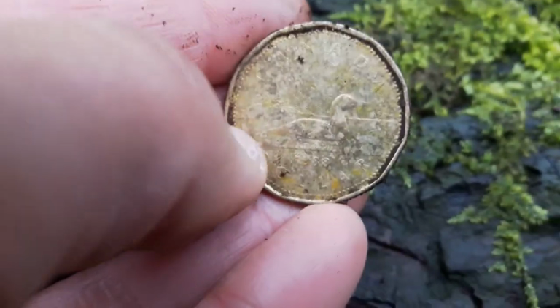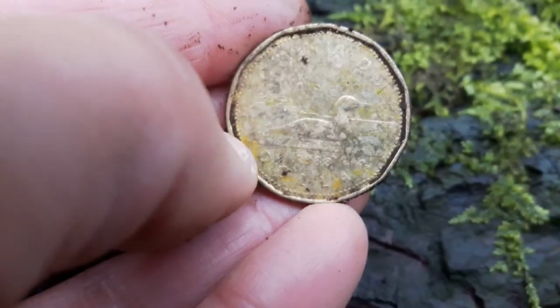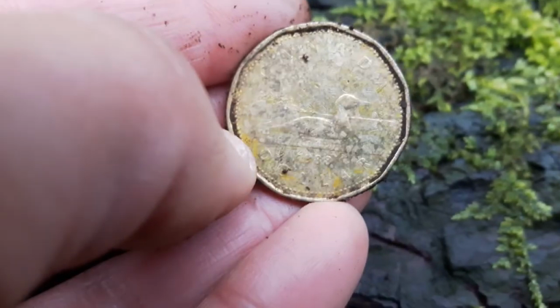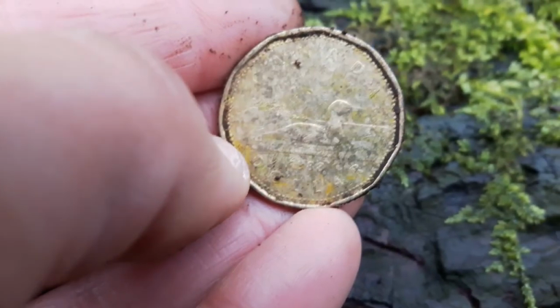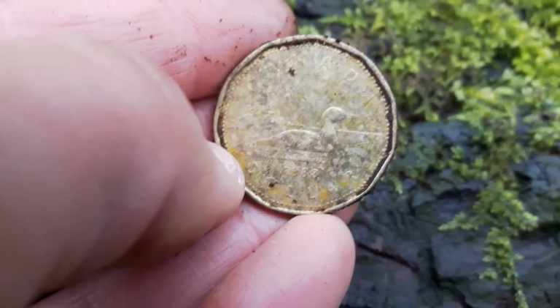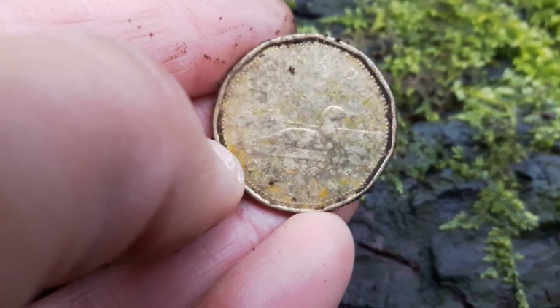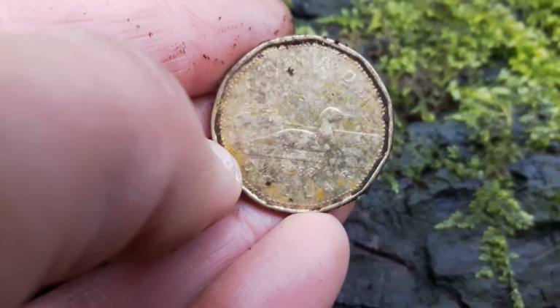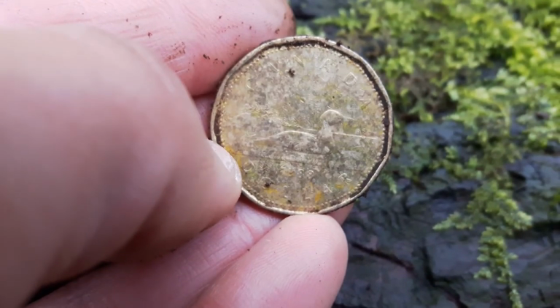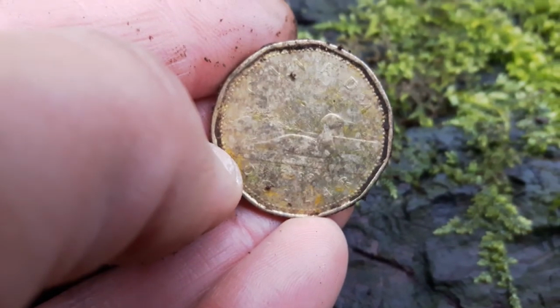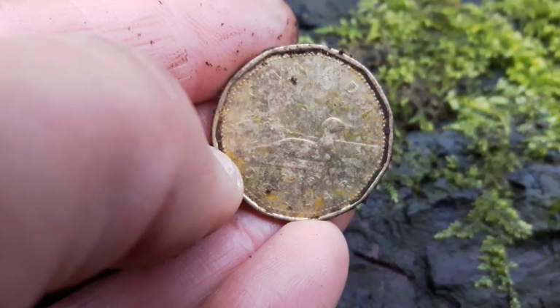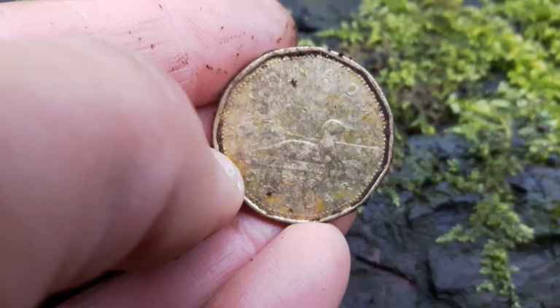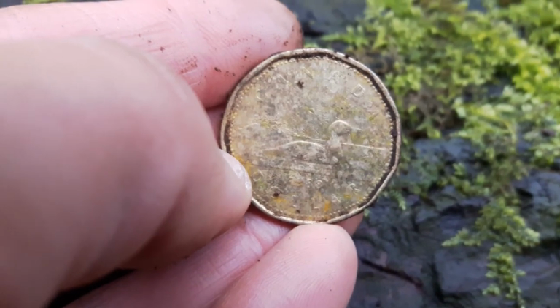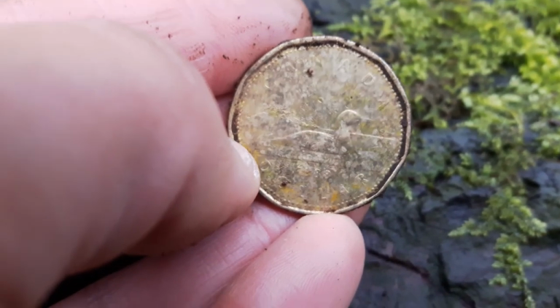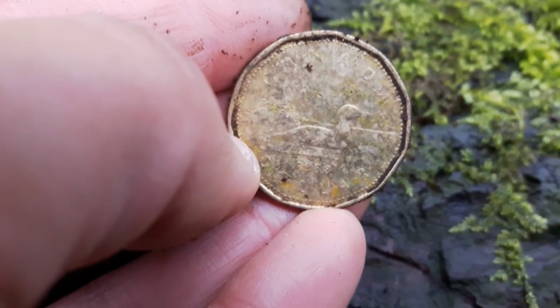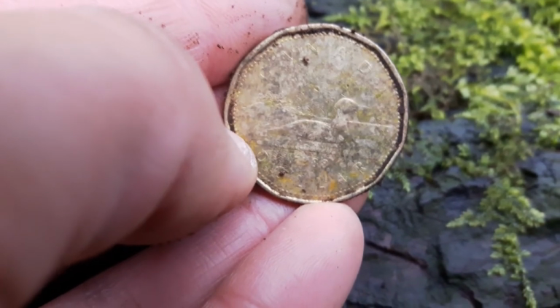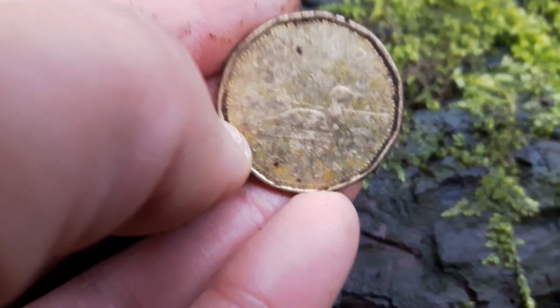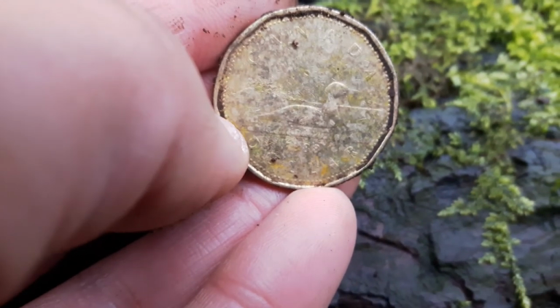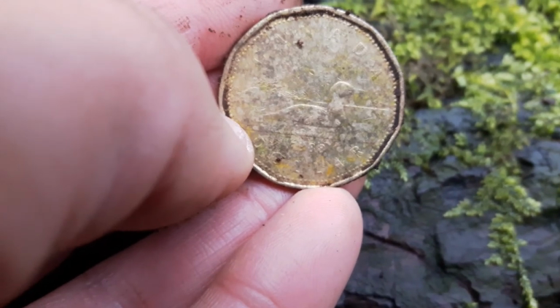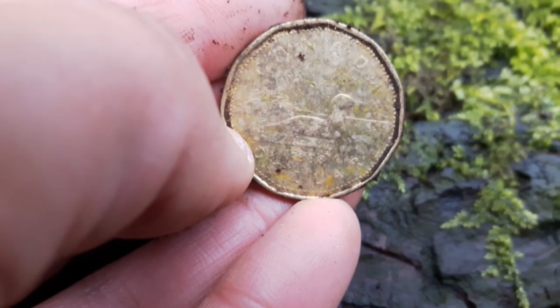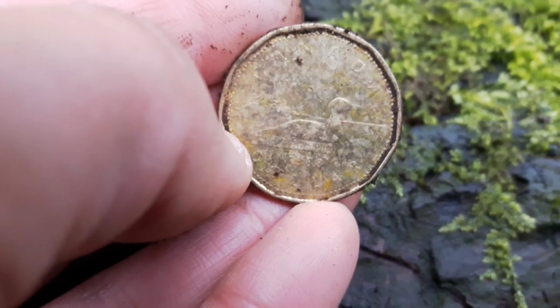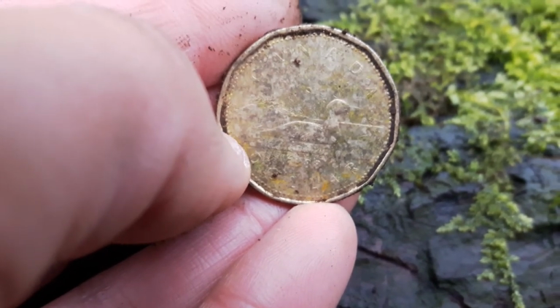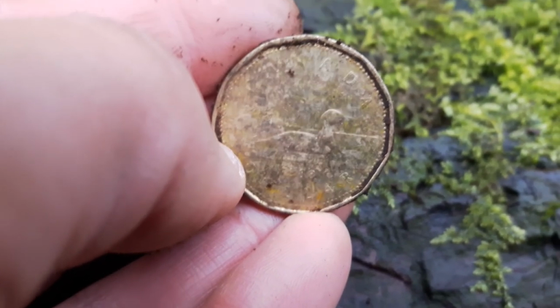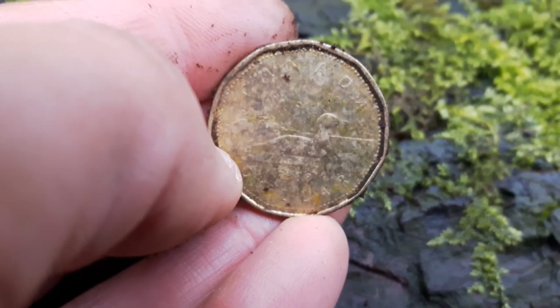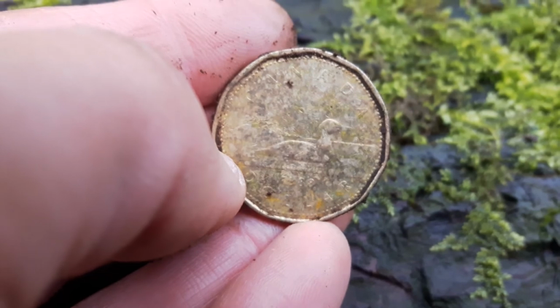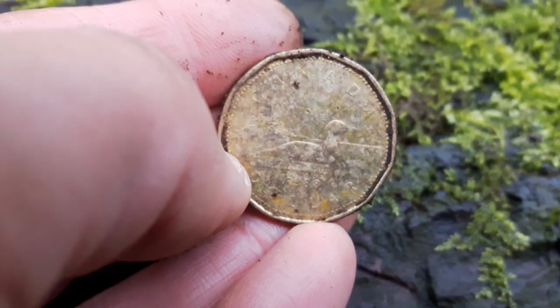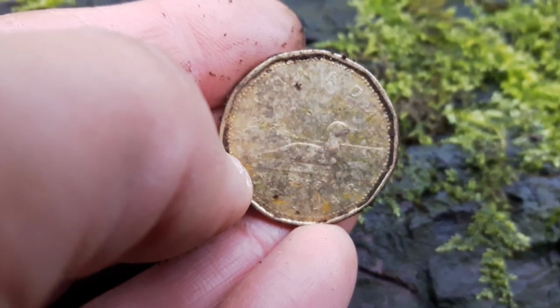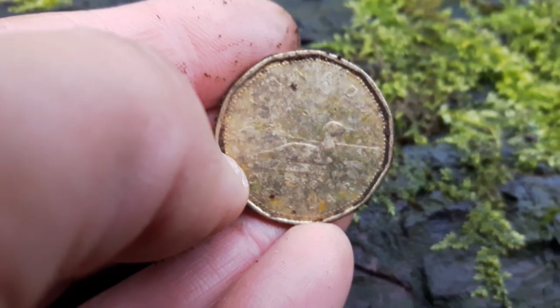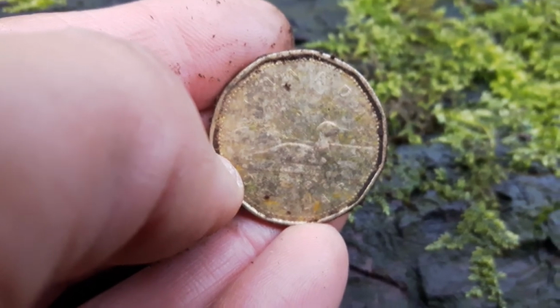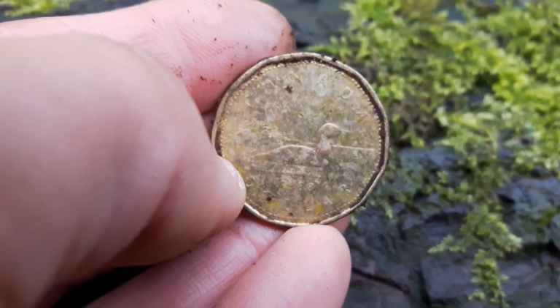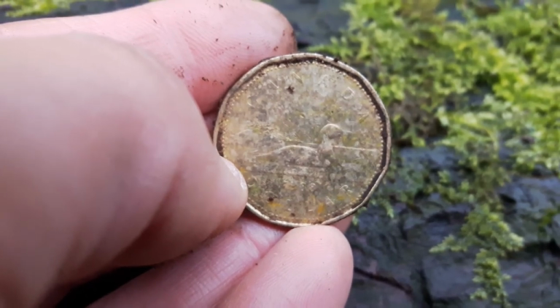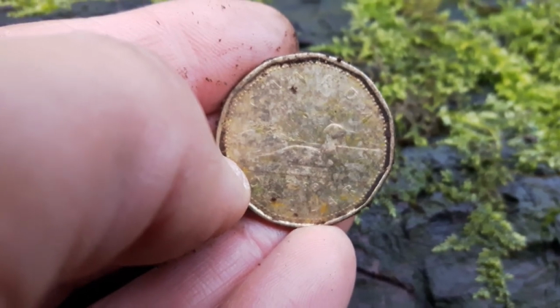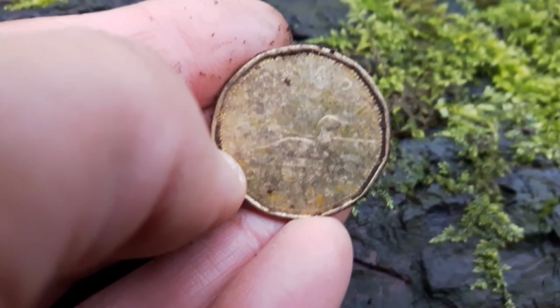I just found a loonie. That's my first loonie - I made some money today.